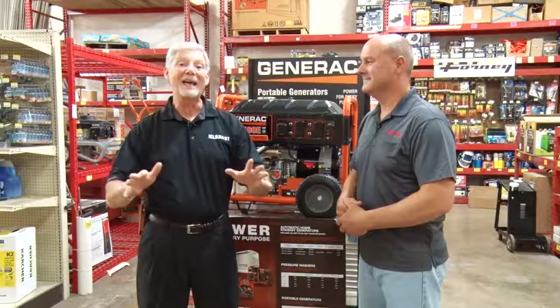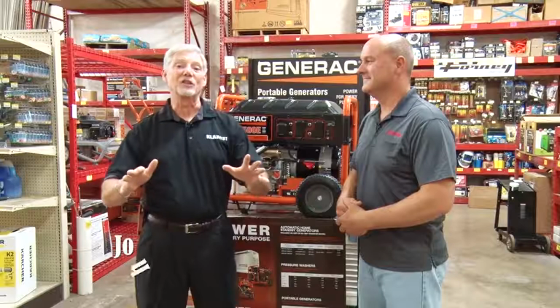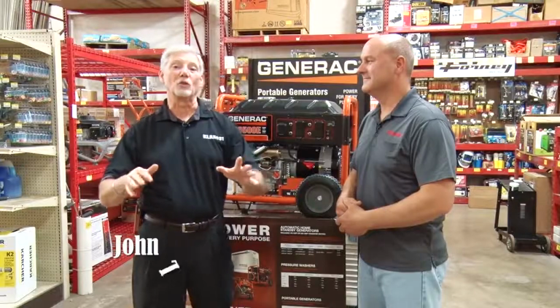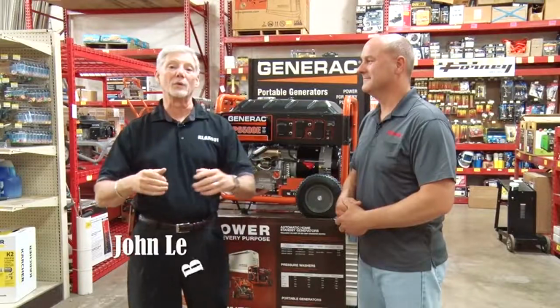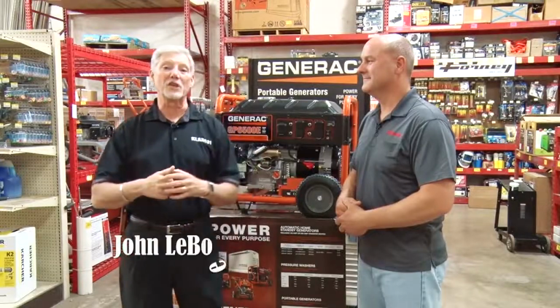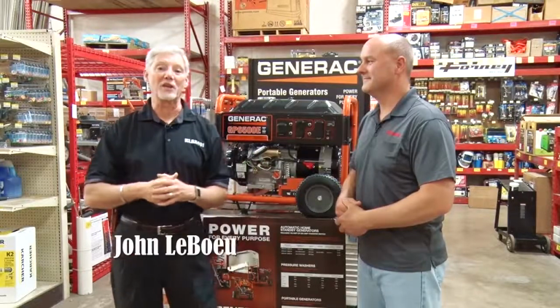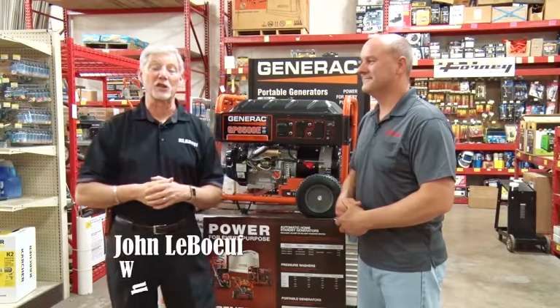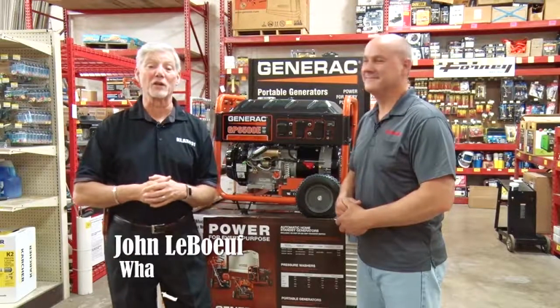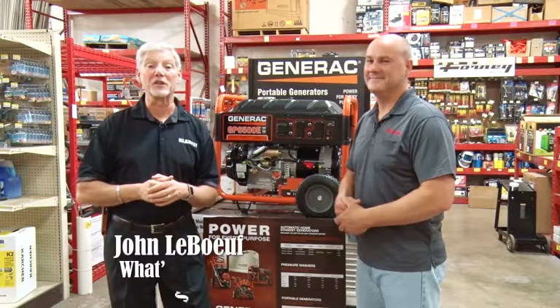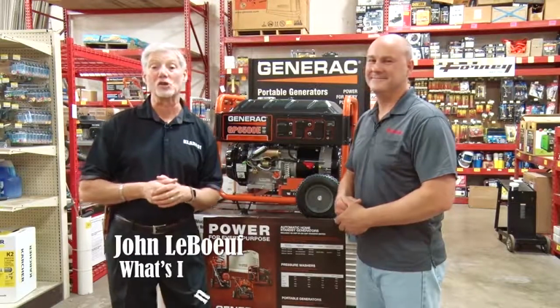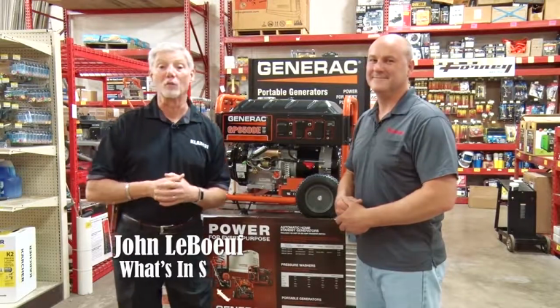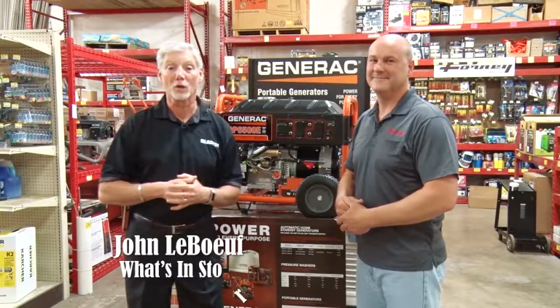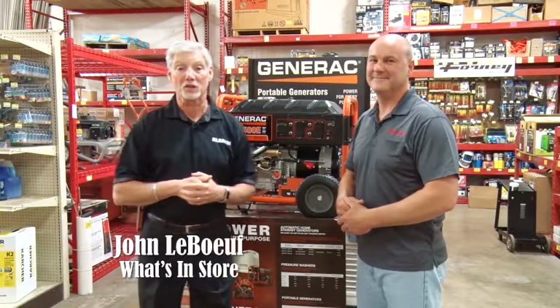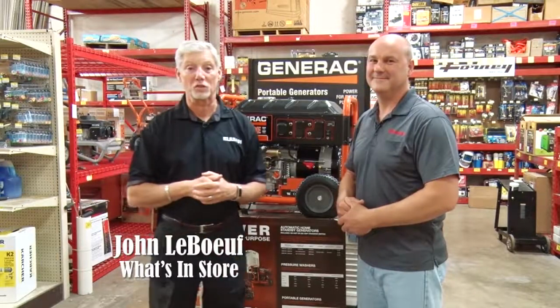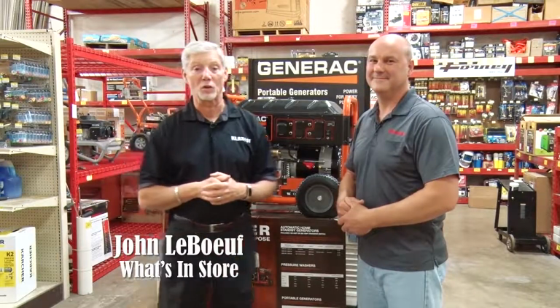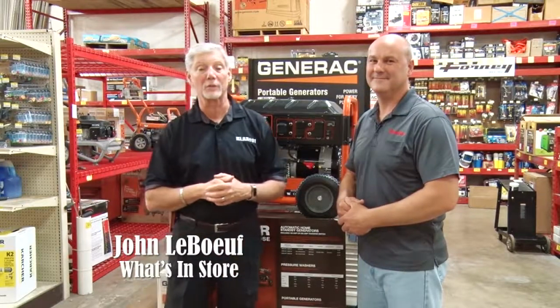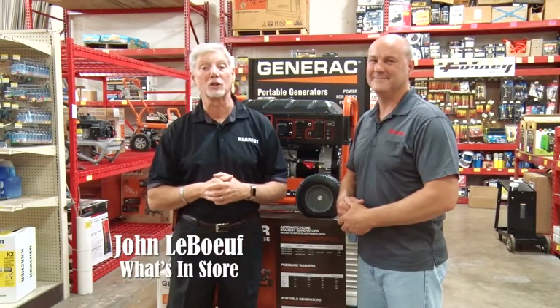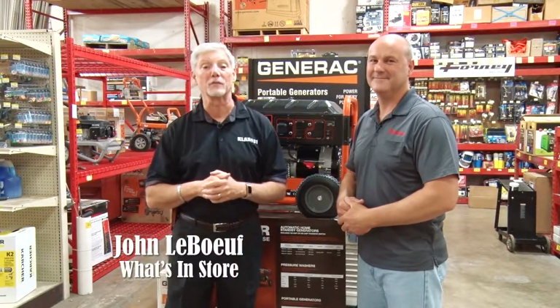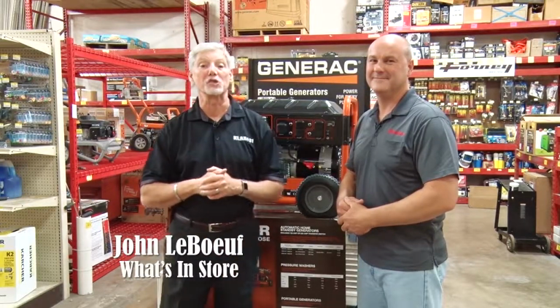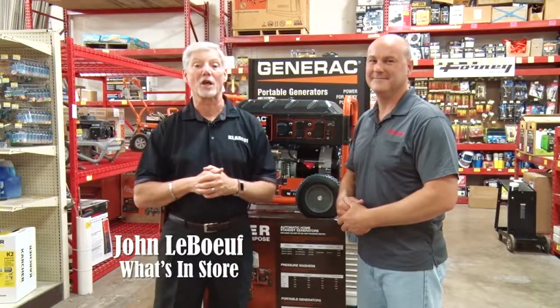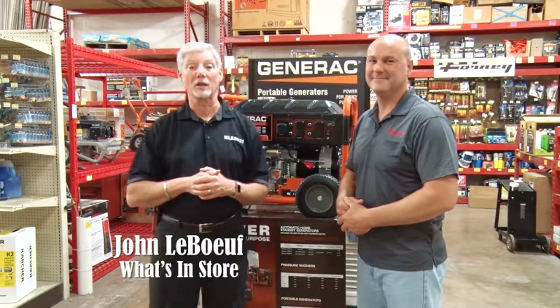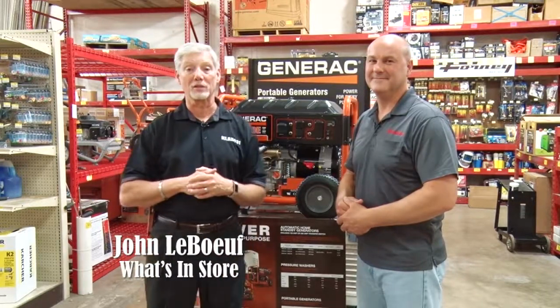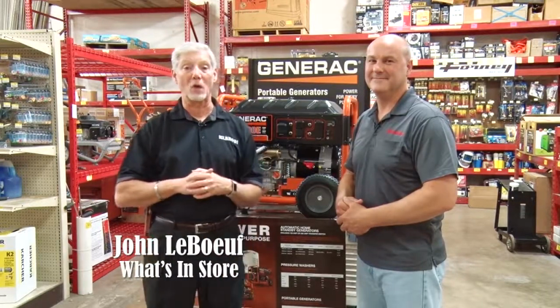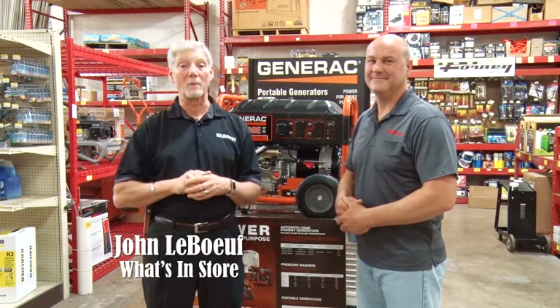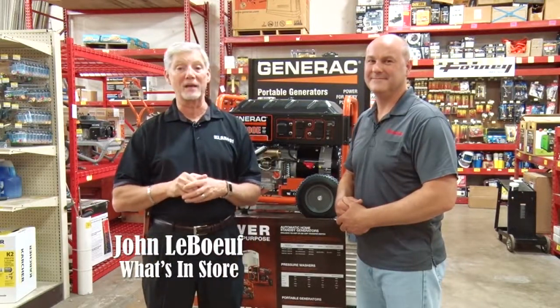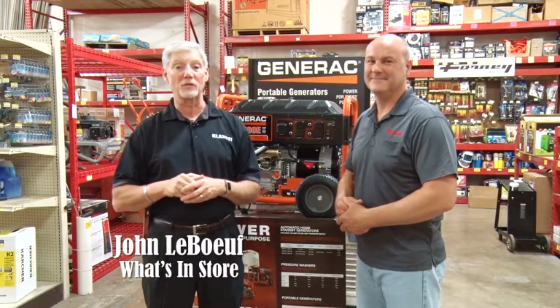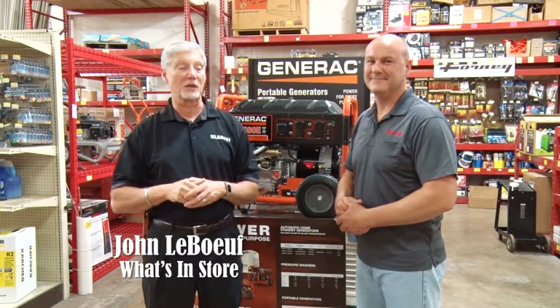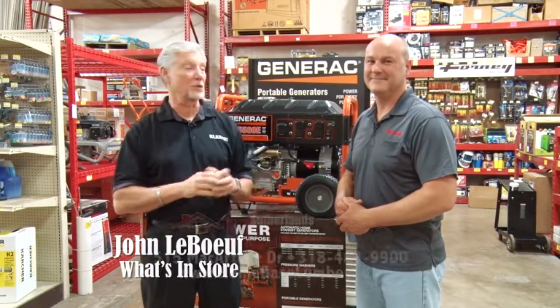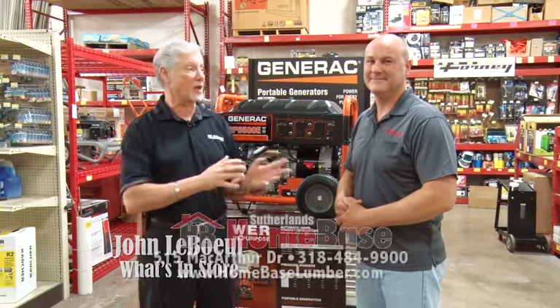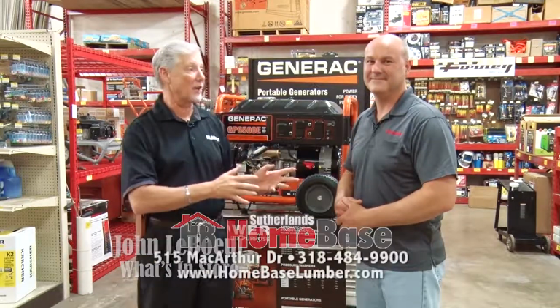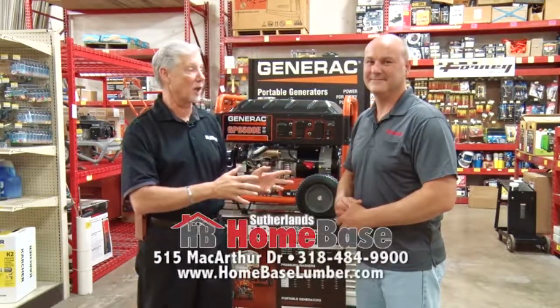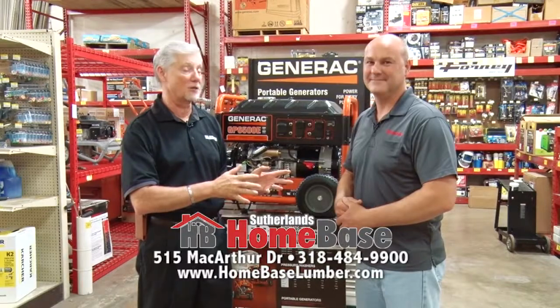Hey, Central Louisiana, it's another edition of What's in Store, coming to you from Sutherland's Home Base, visiting with Scott Johnson.